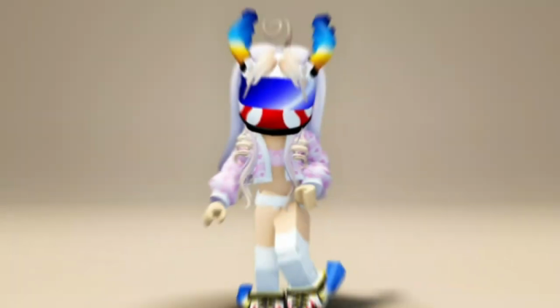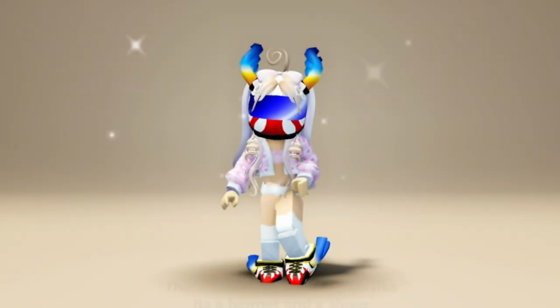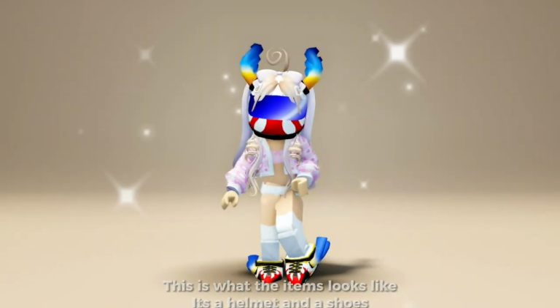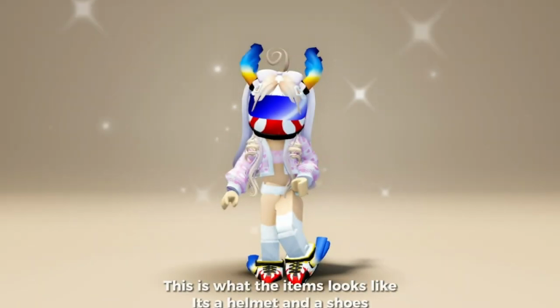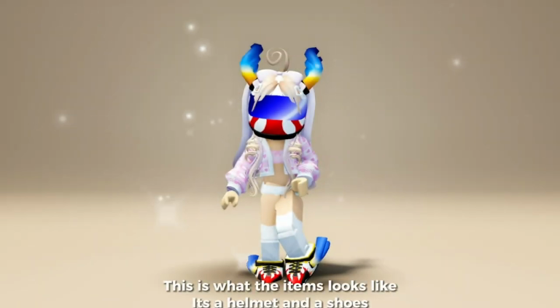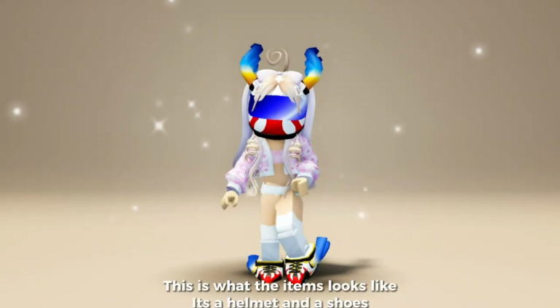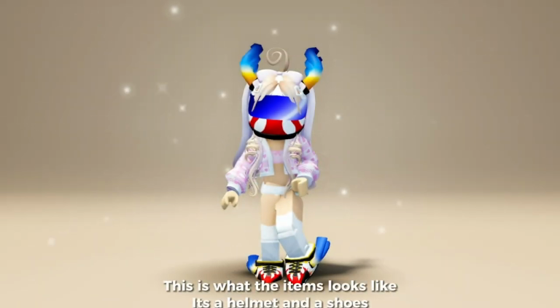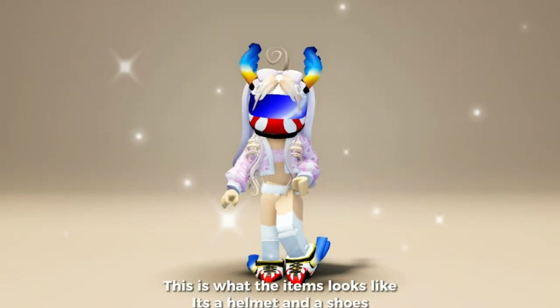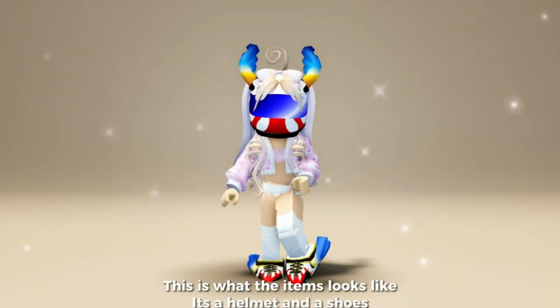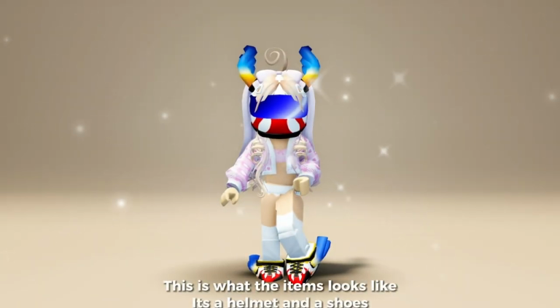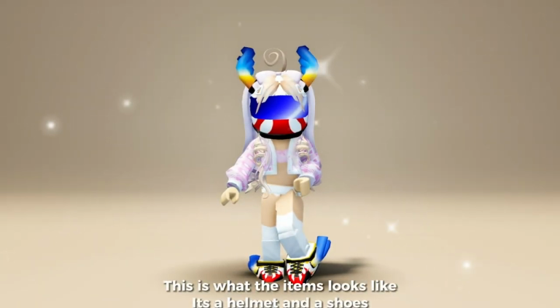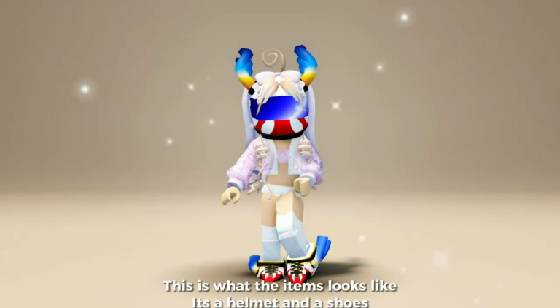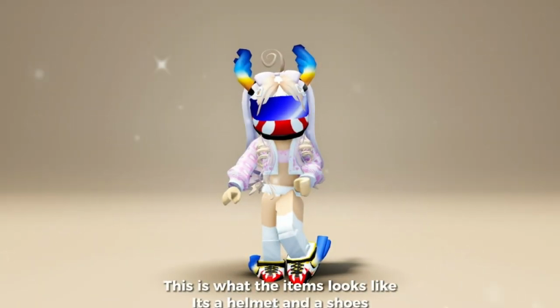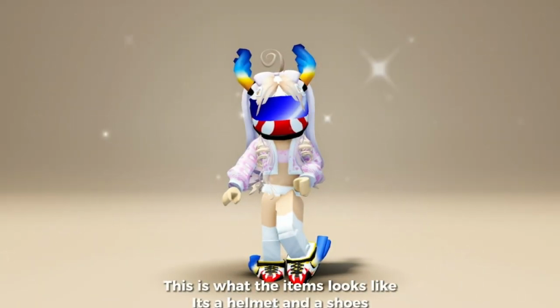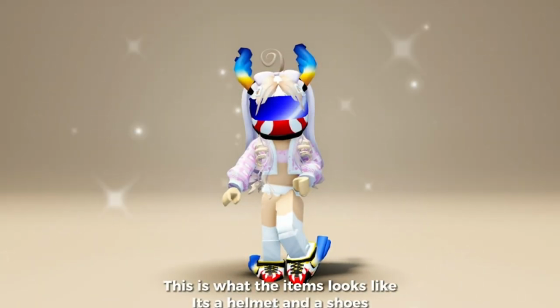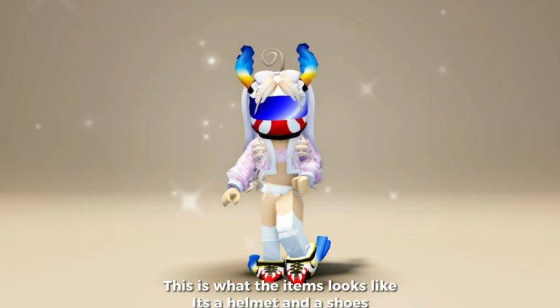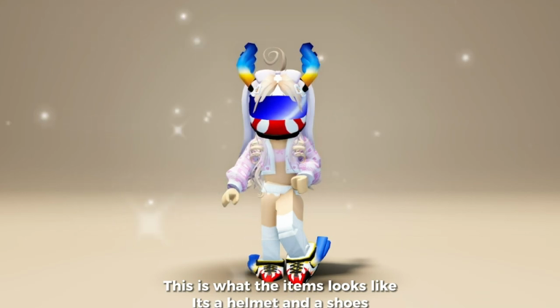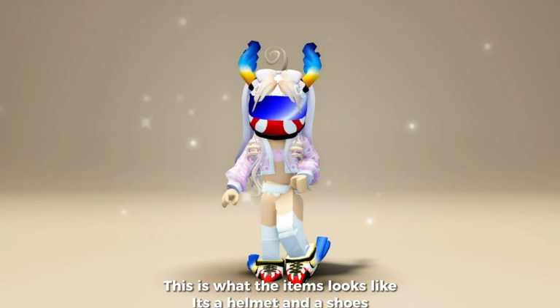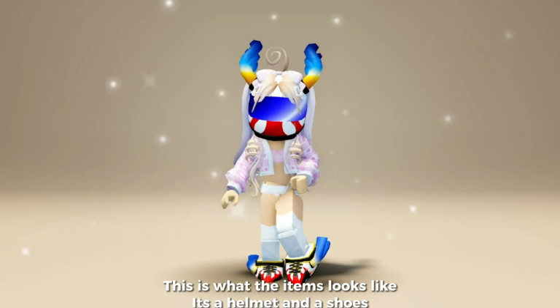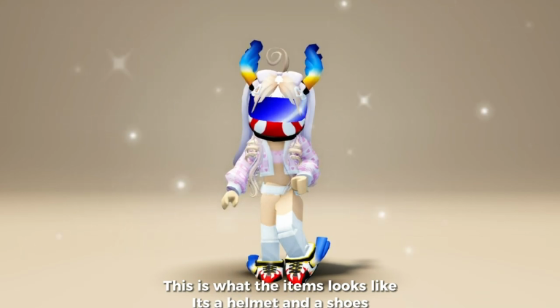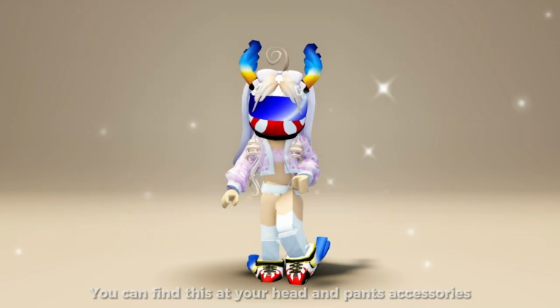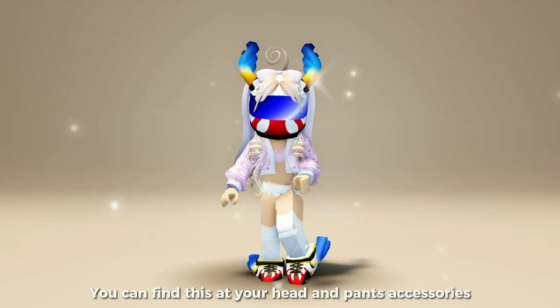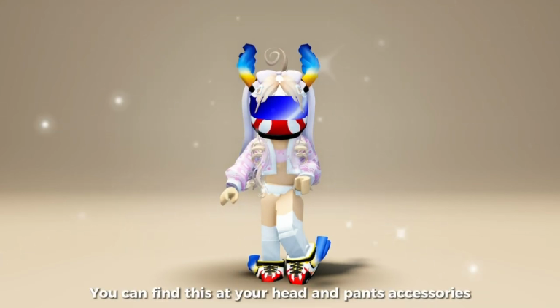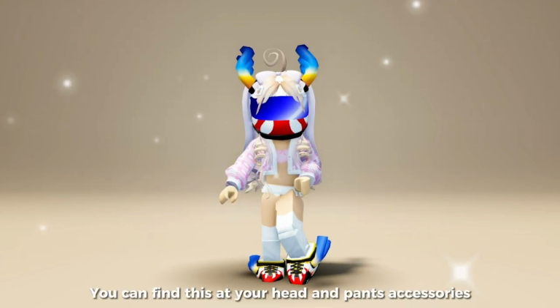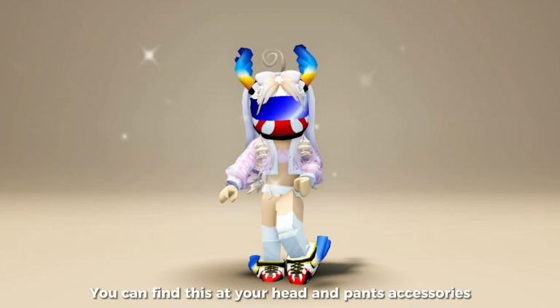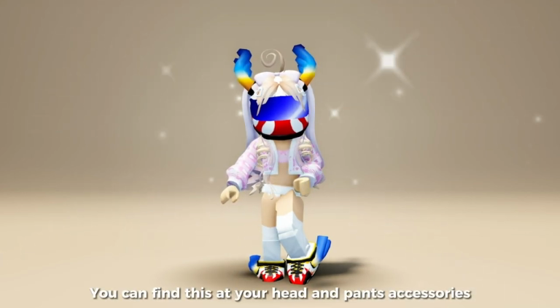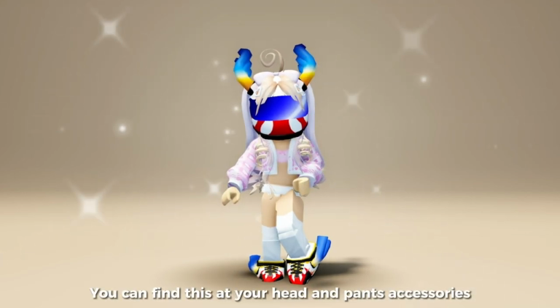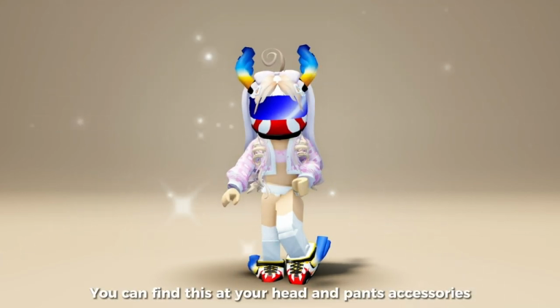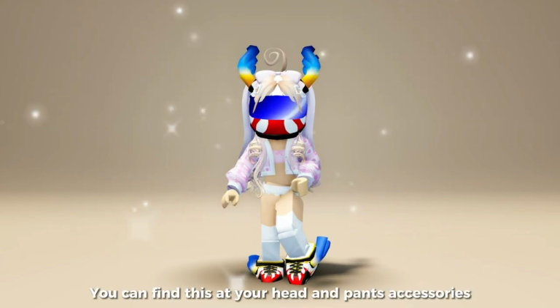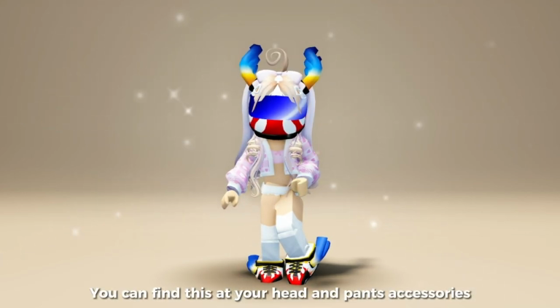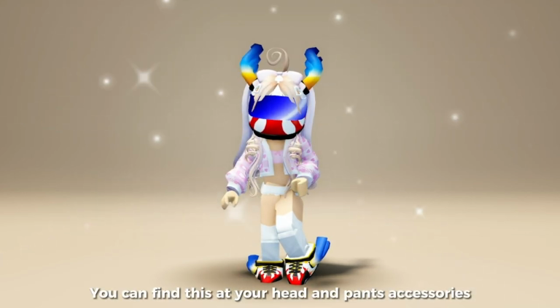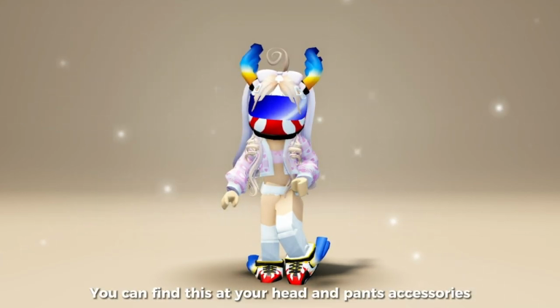This is what the items look like — it's a helmet and shoes. You can find these at your head and pants accessories.